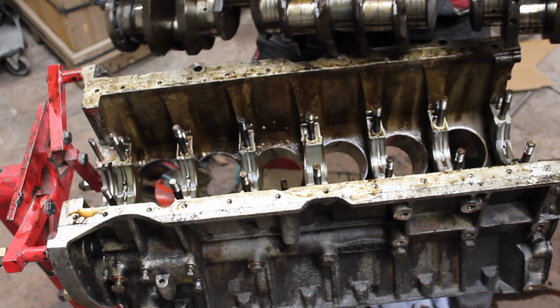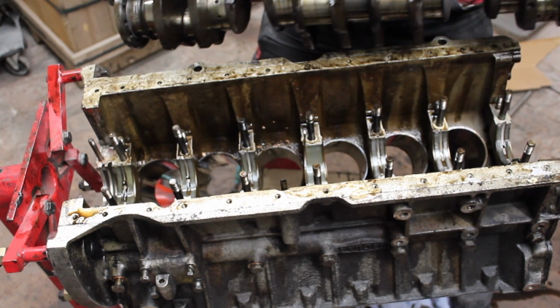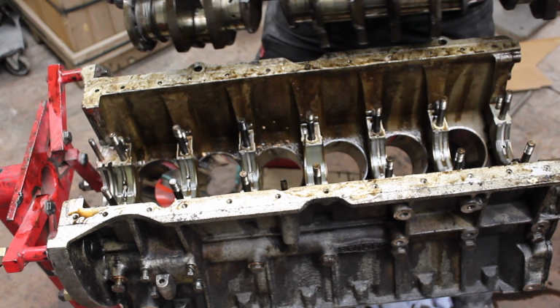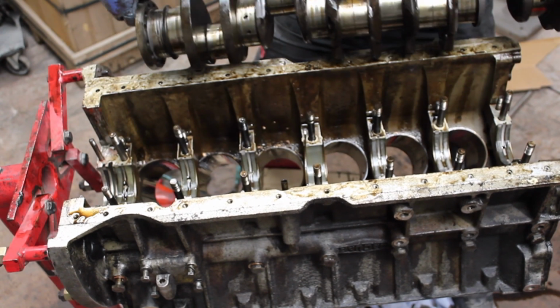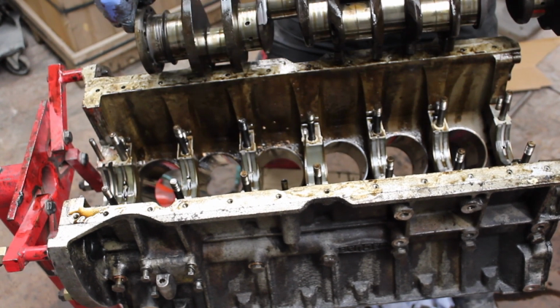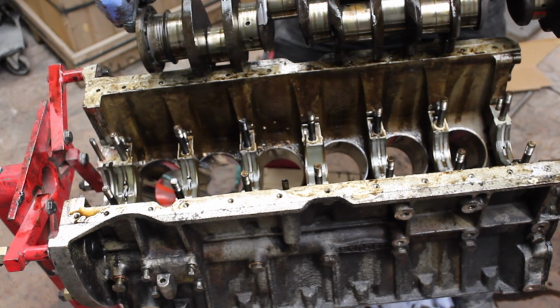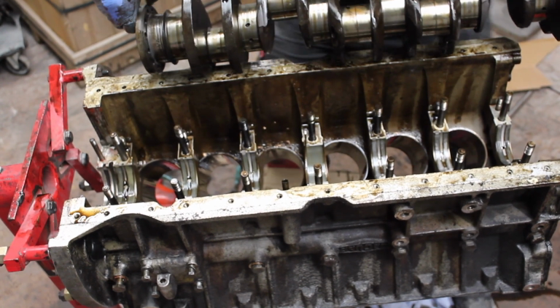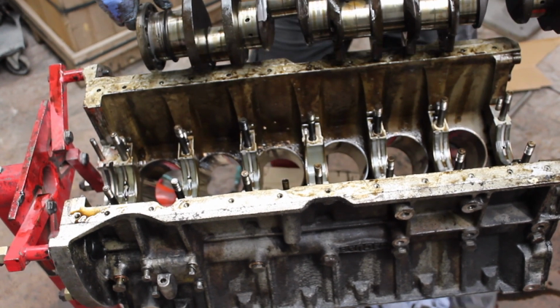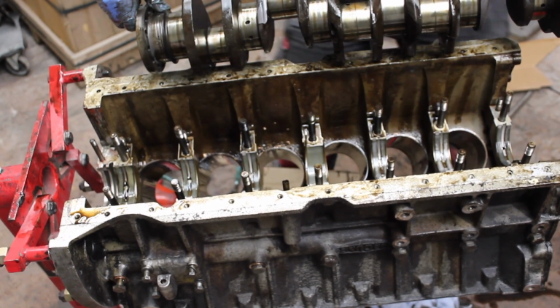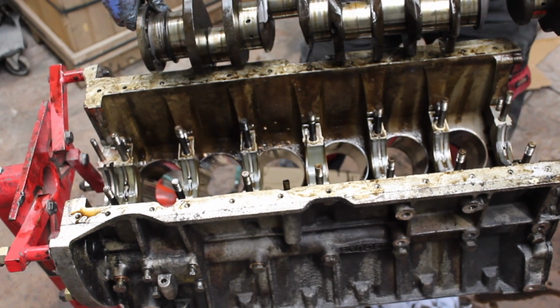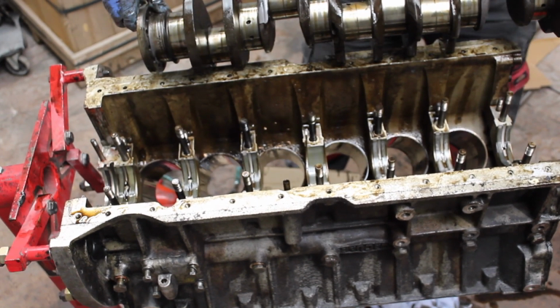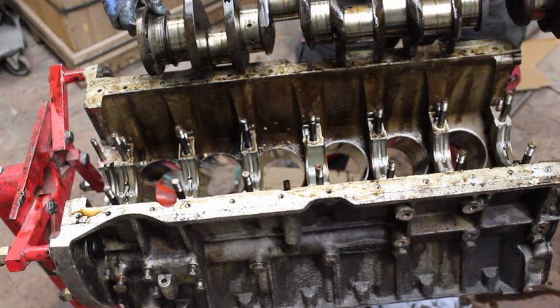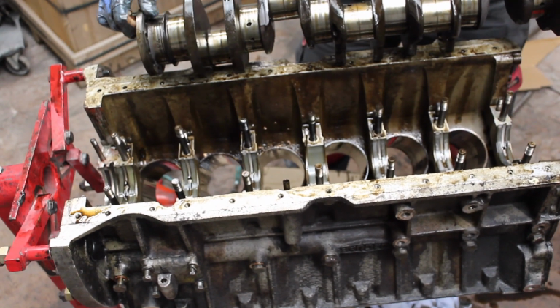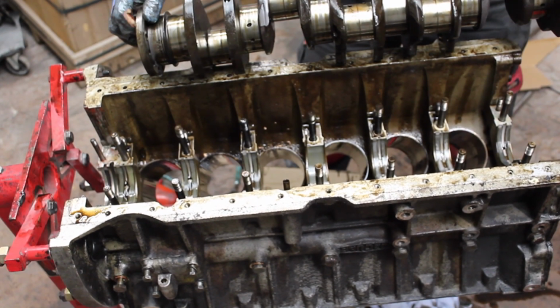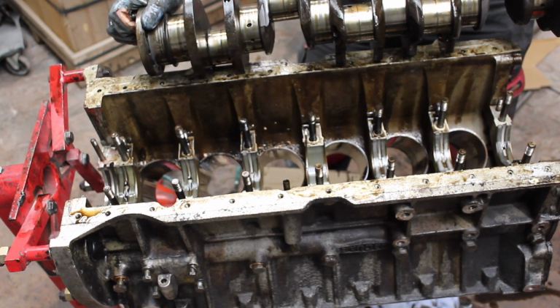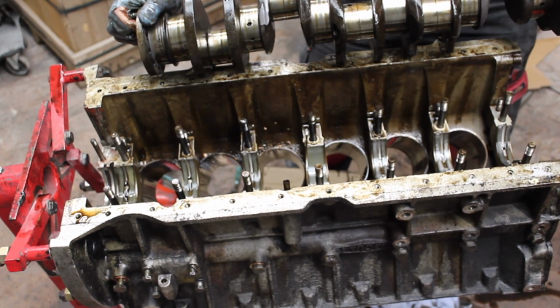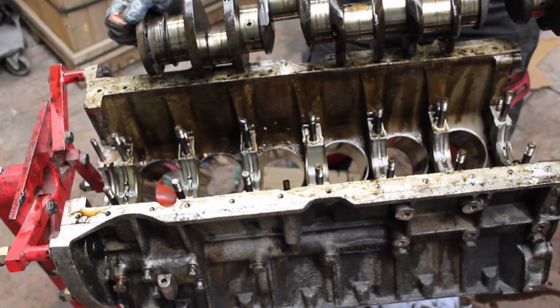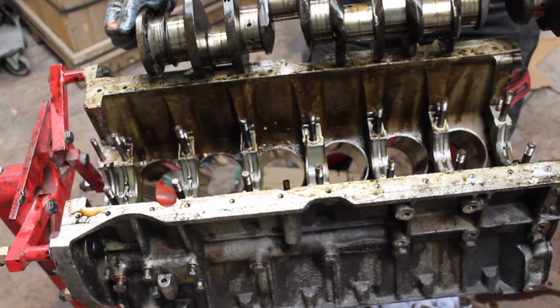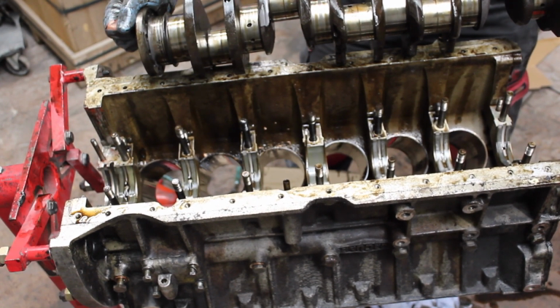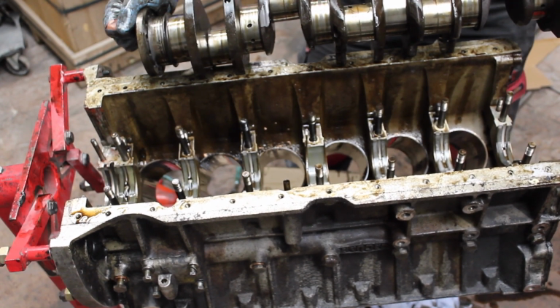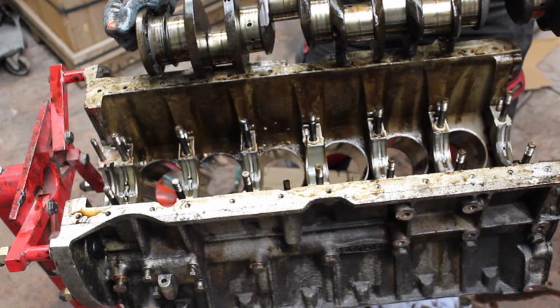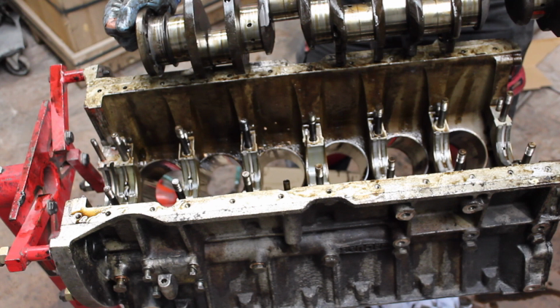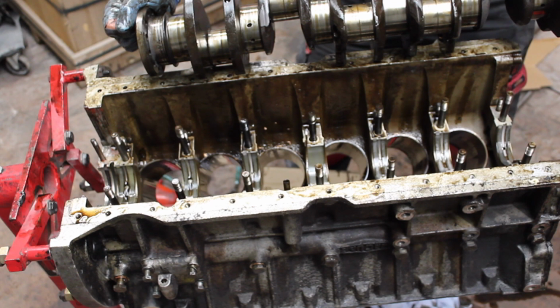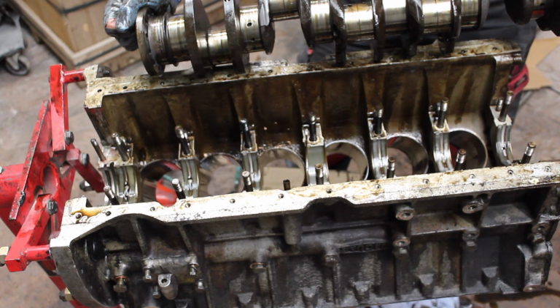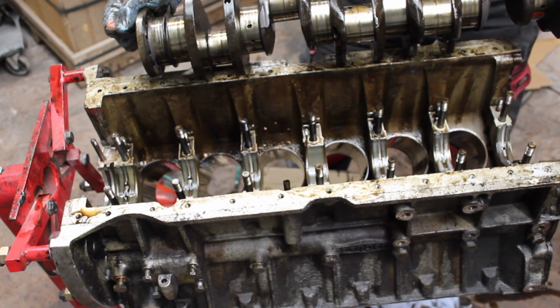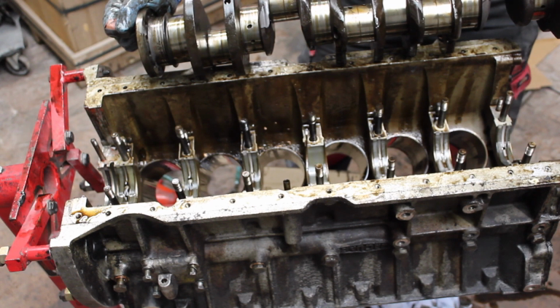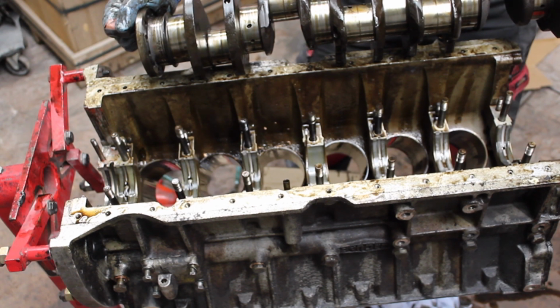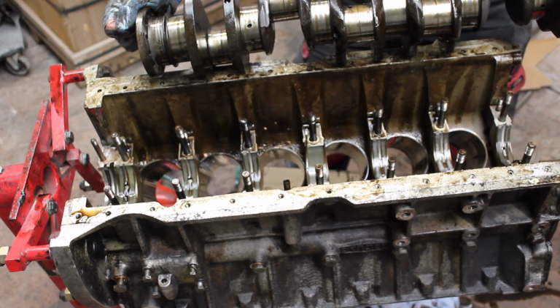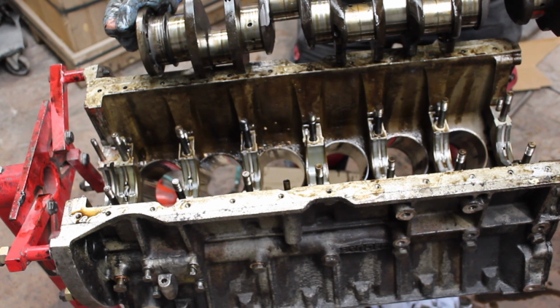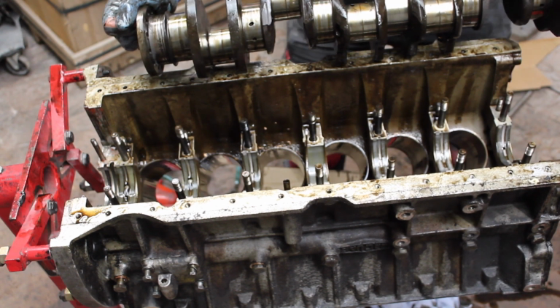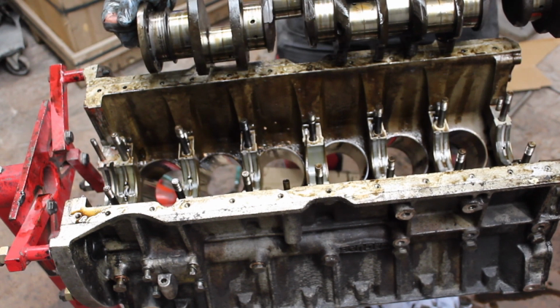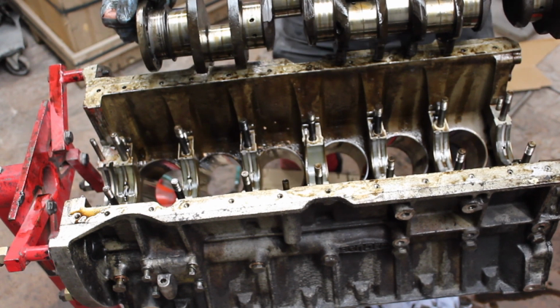And there we have it — one crankshaft. We shall now put it to a safe level so that no damage can happen to it.